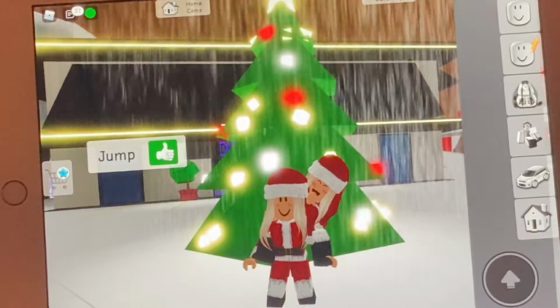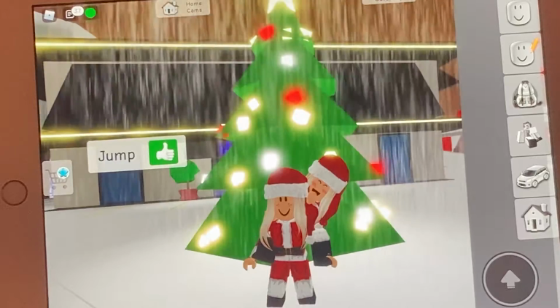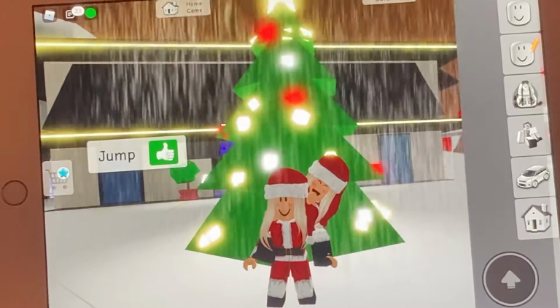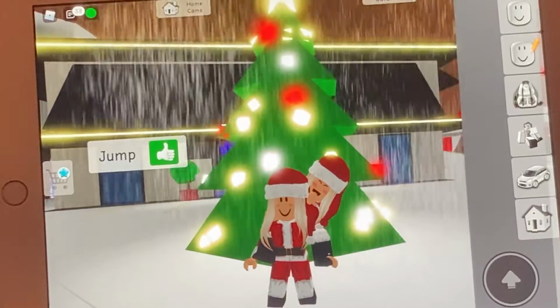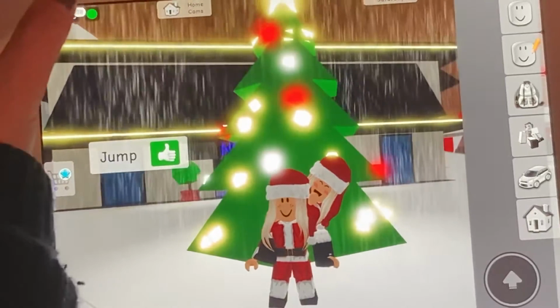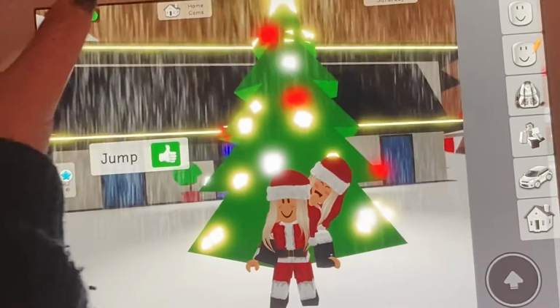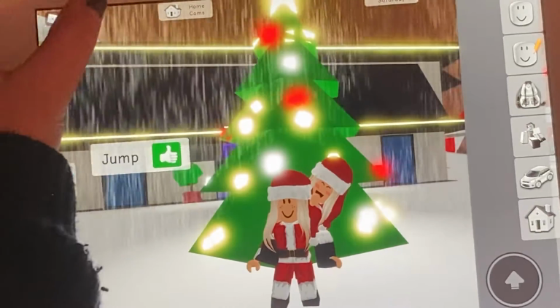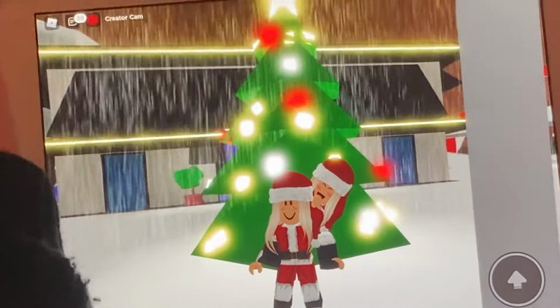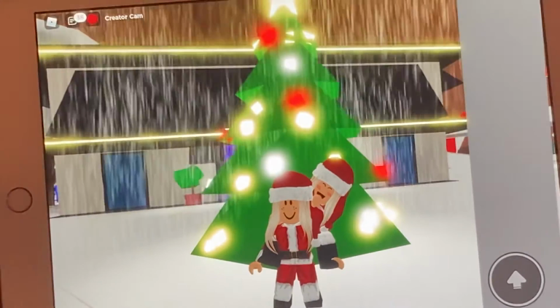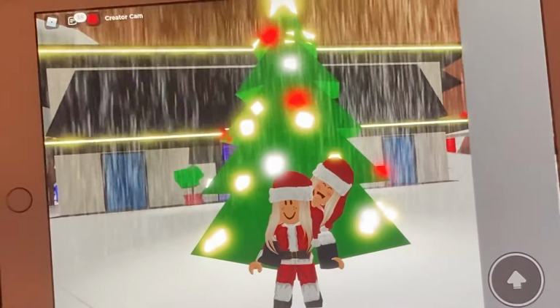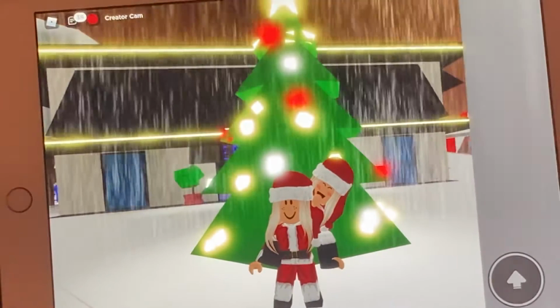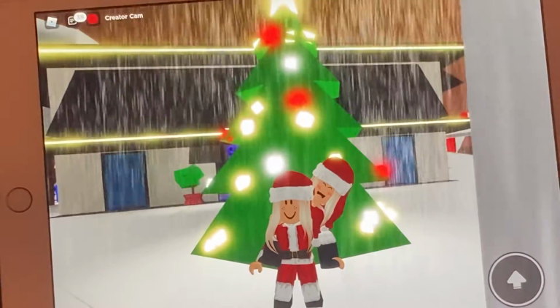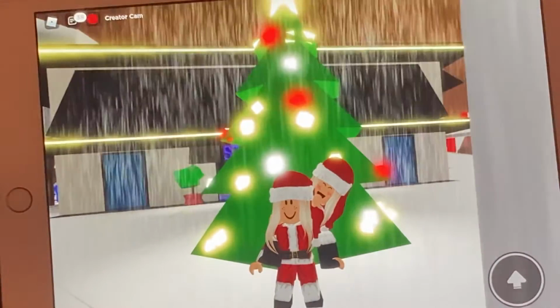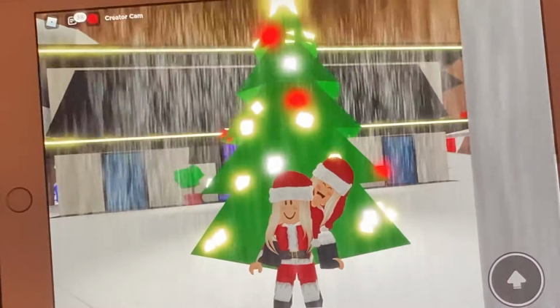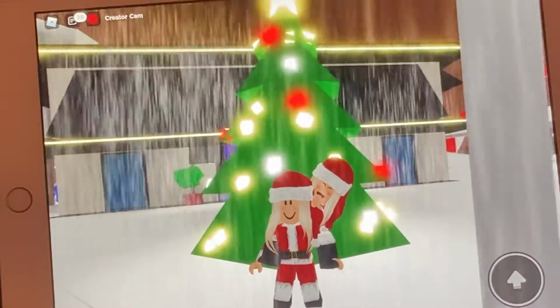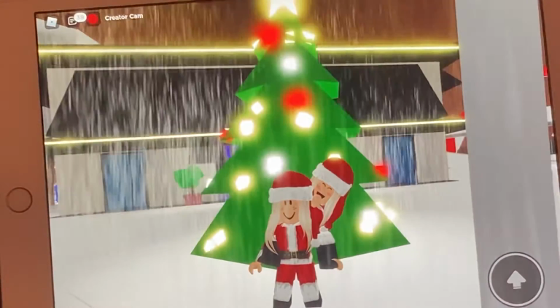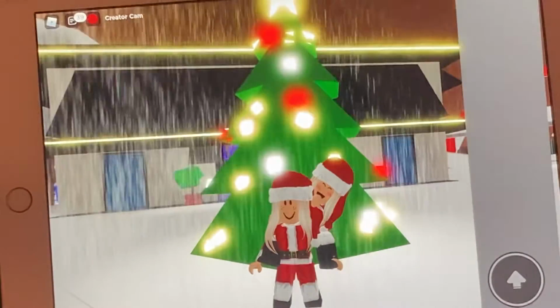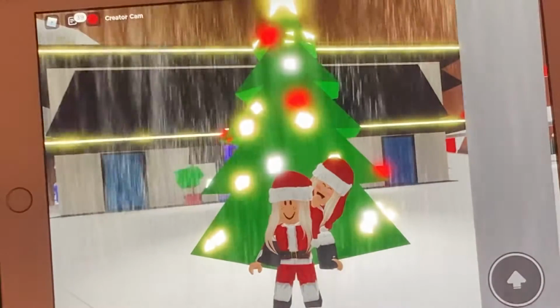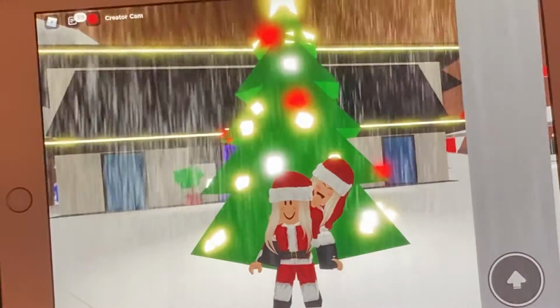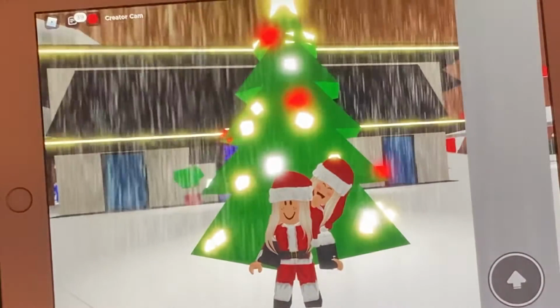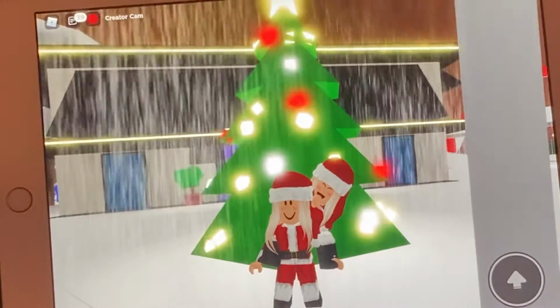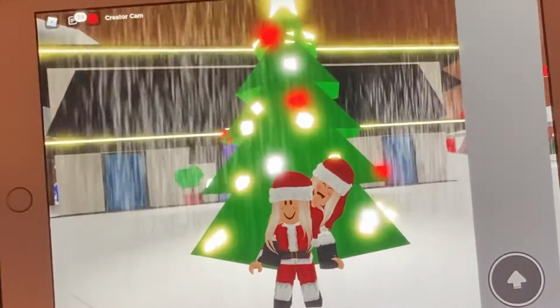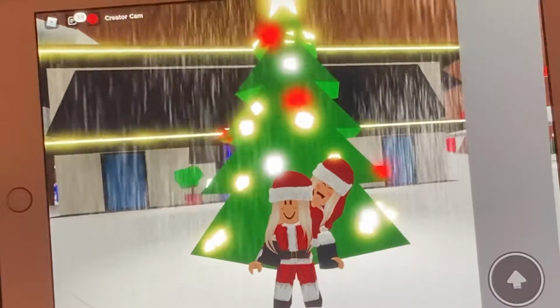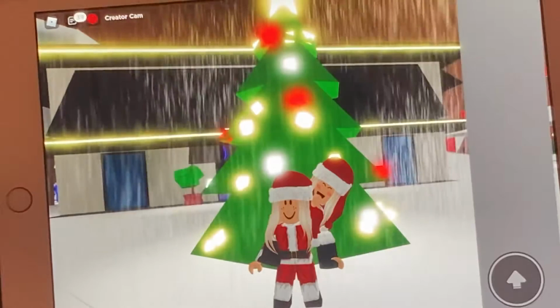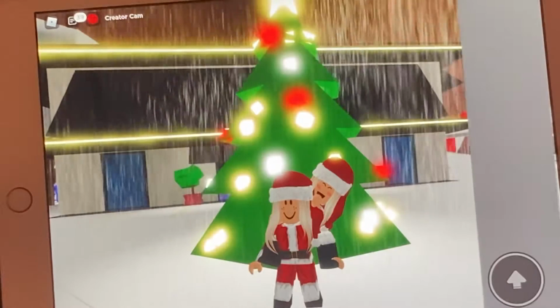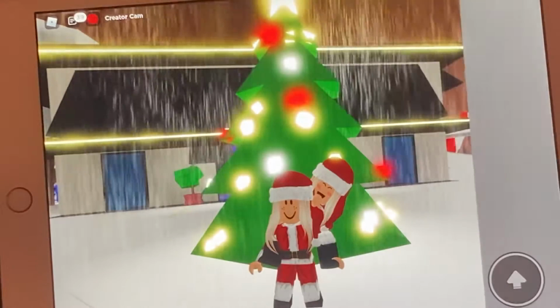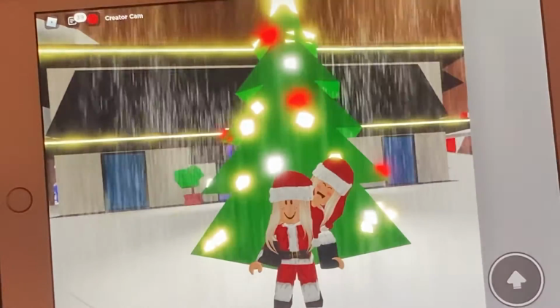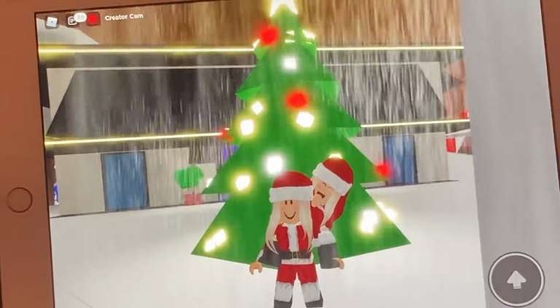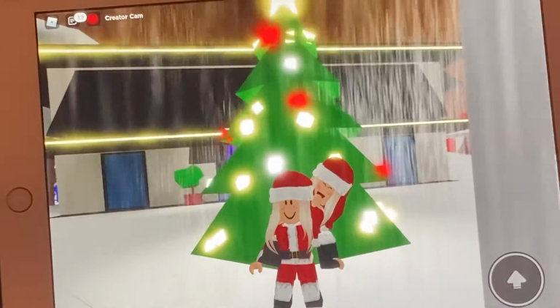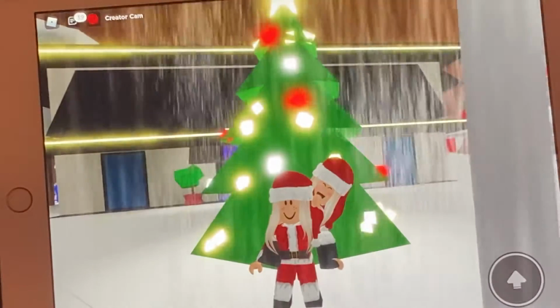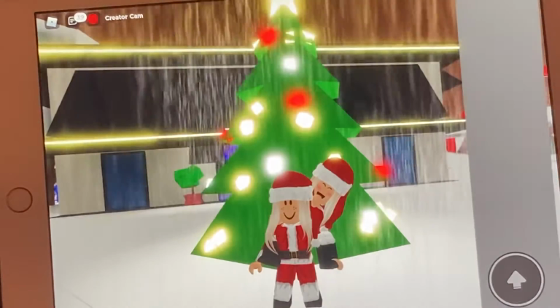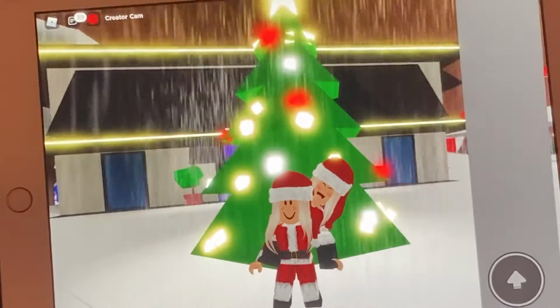Hi guys, welcome back to some fun days with the kids. Today we're going to be exploring the new Brookhaven update. So let's get to it.